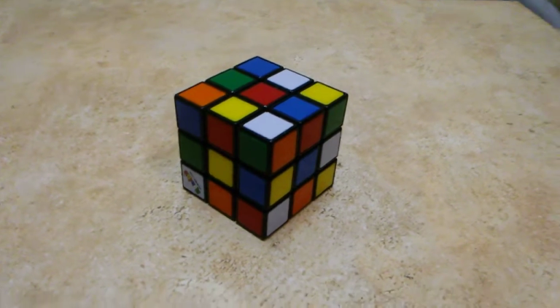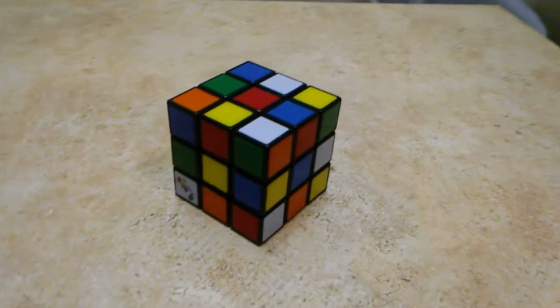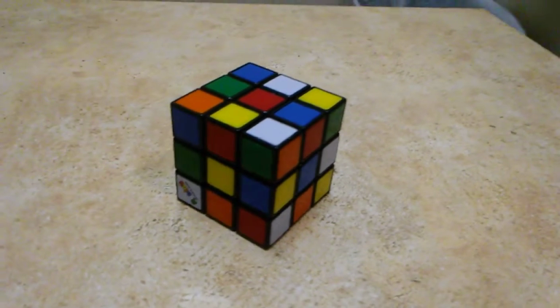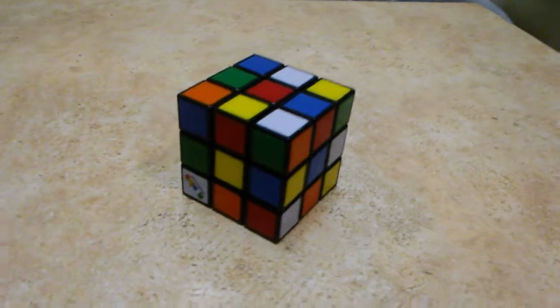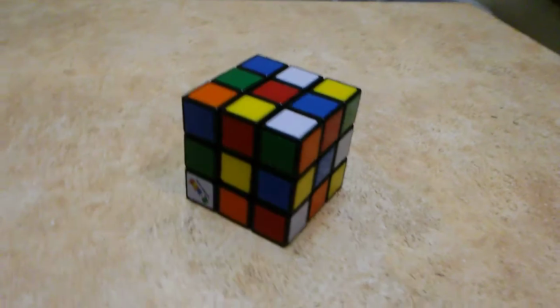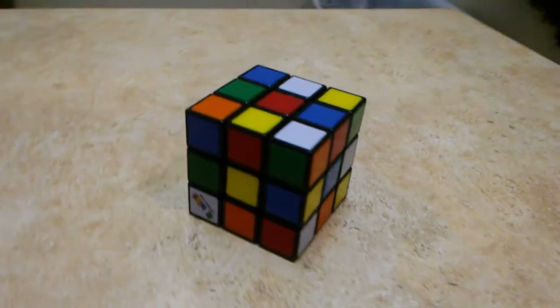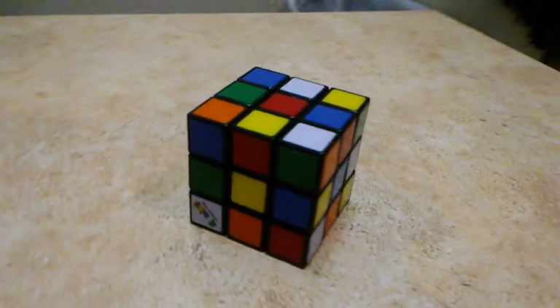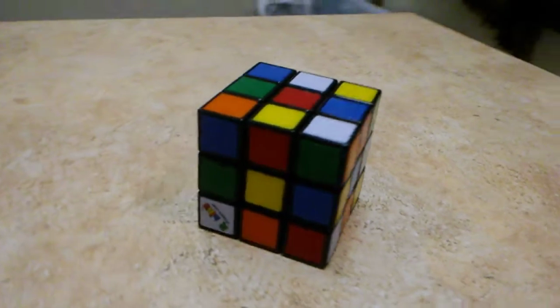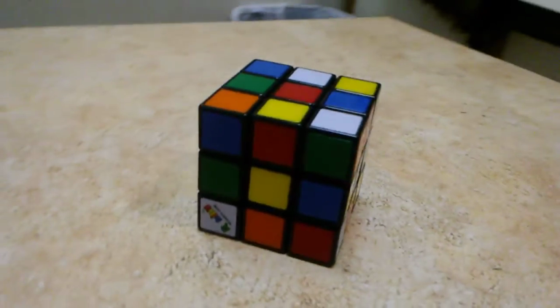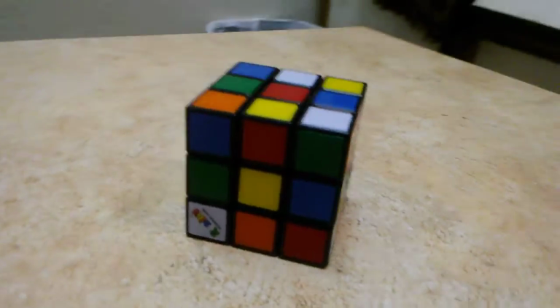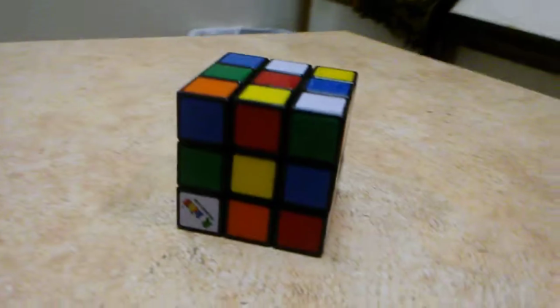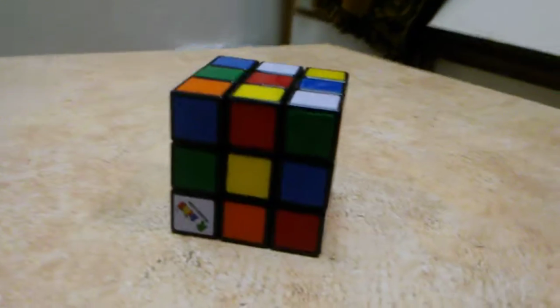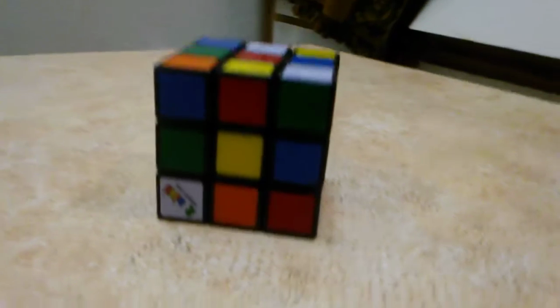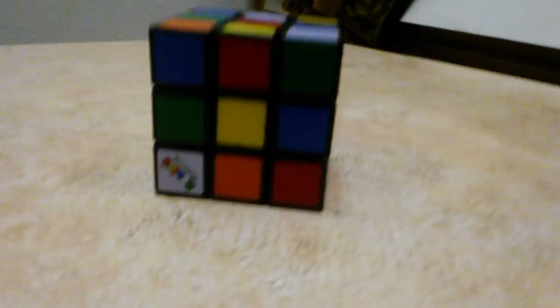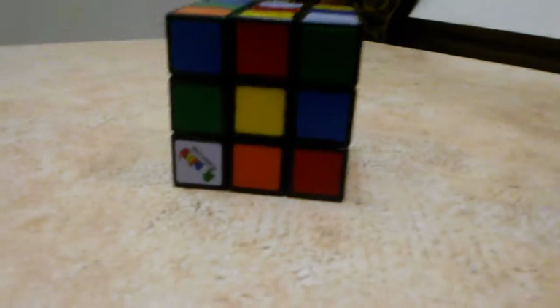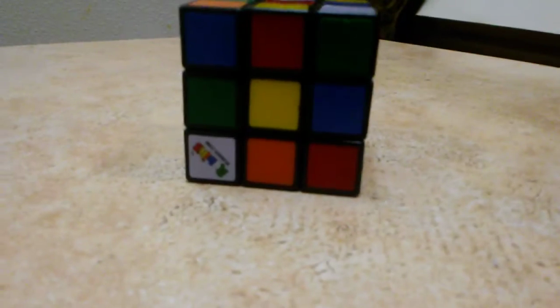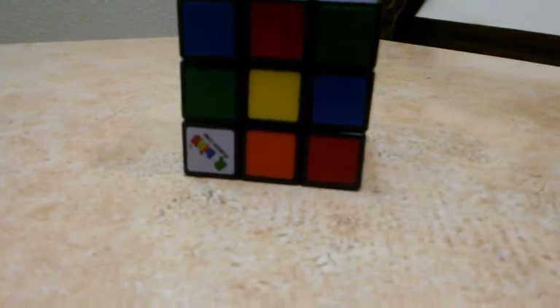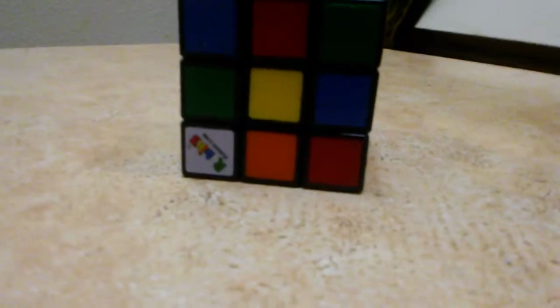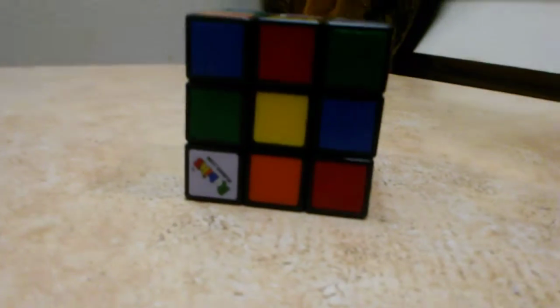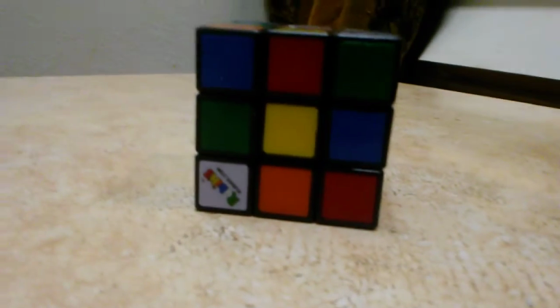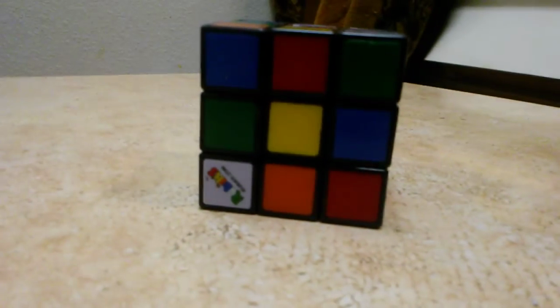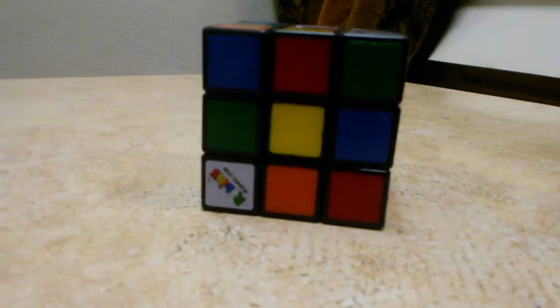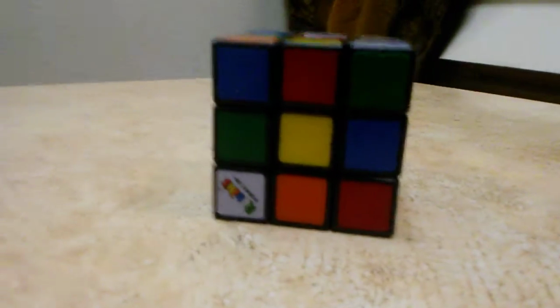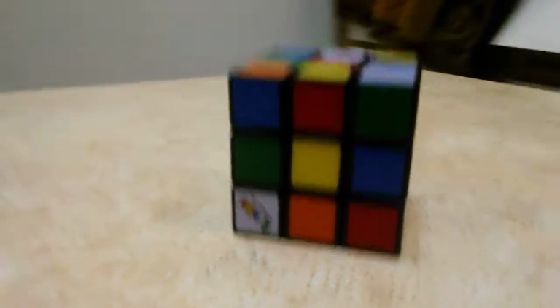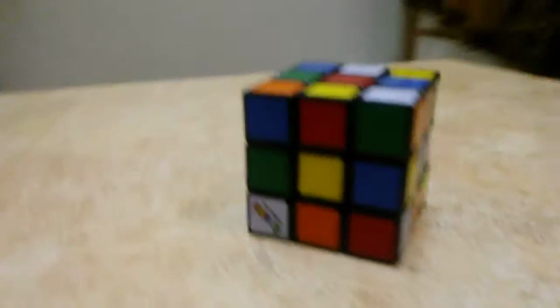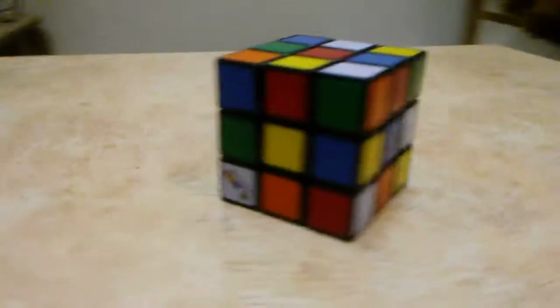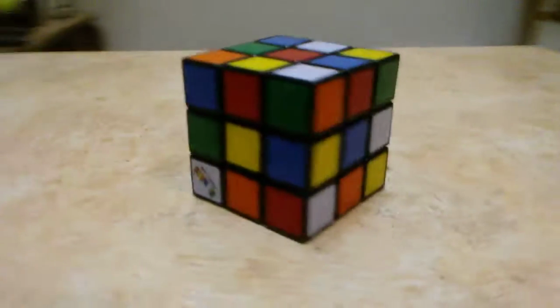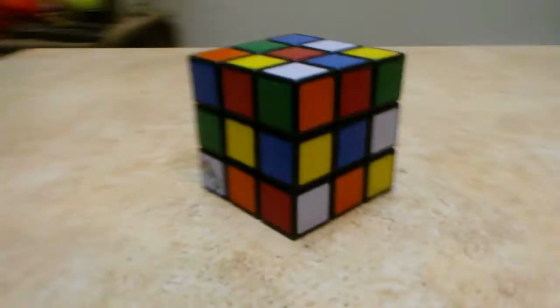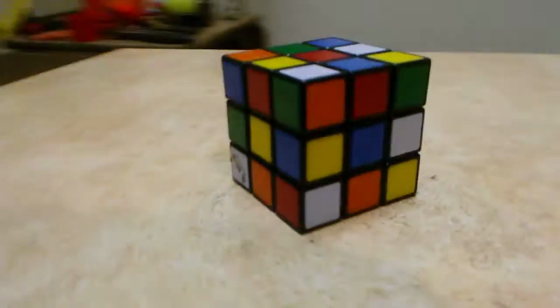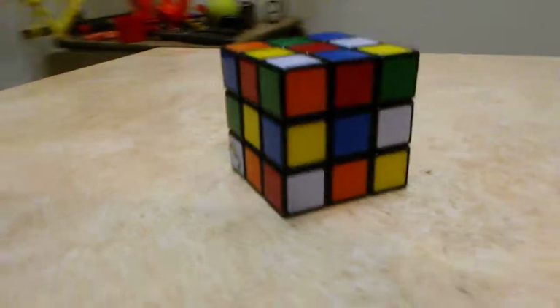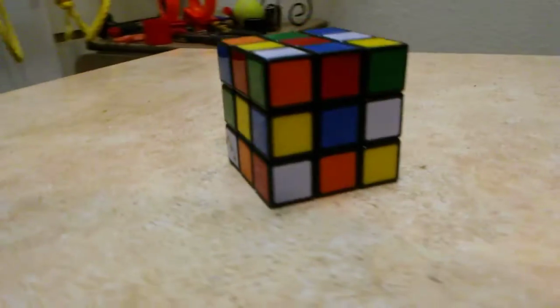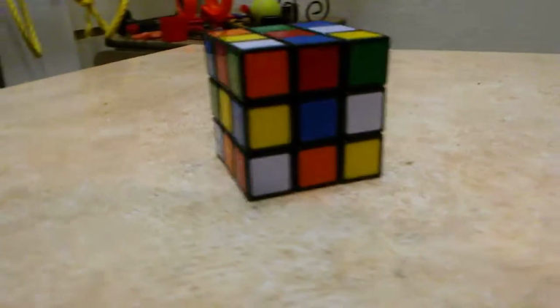Here we have the world's most scrambled Rubik's Cube.